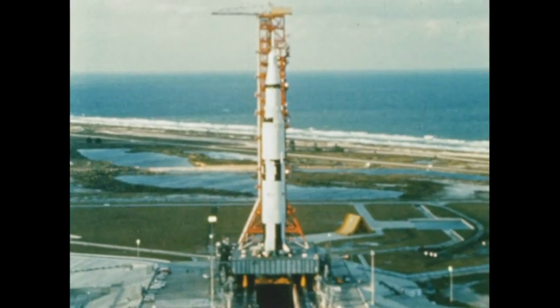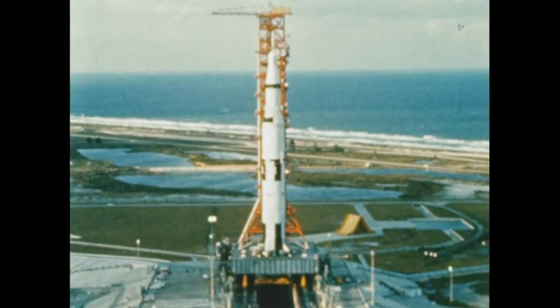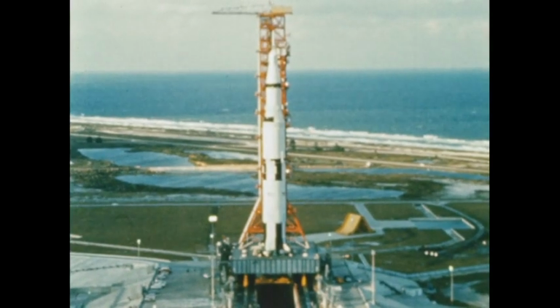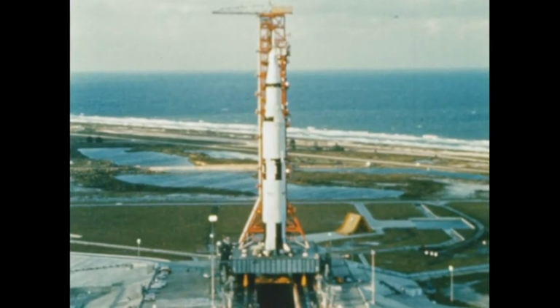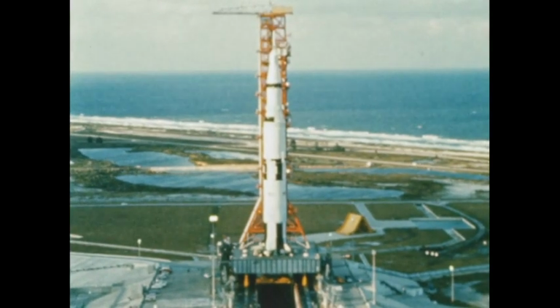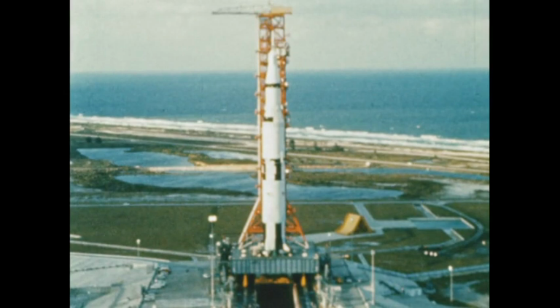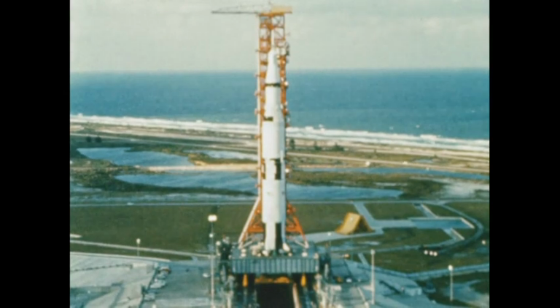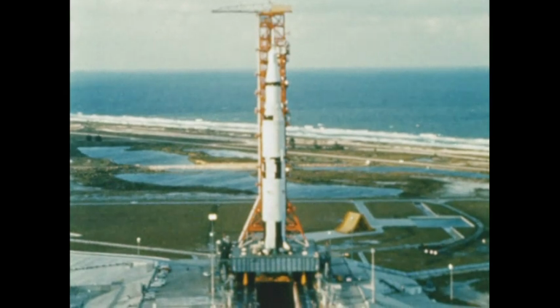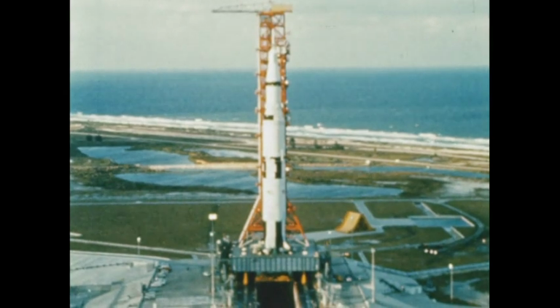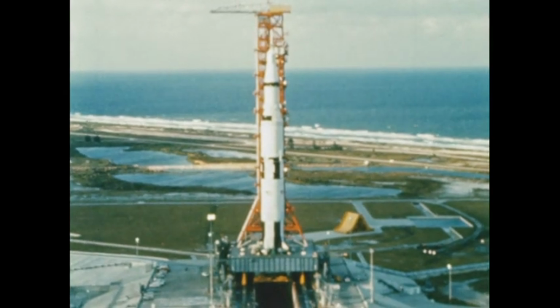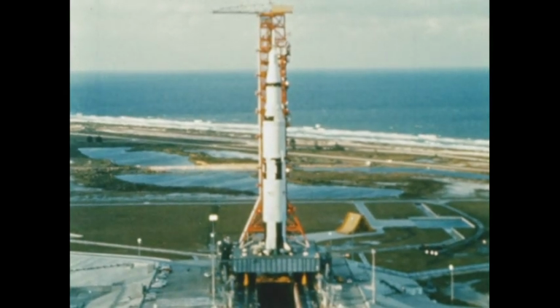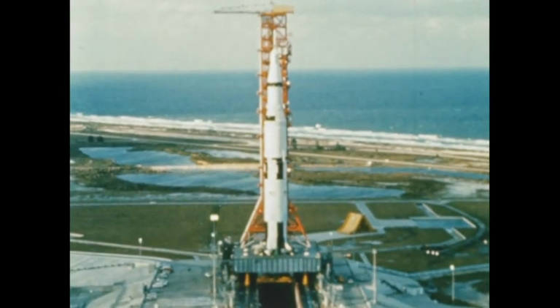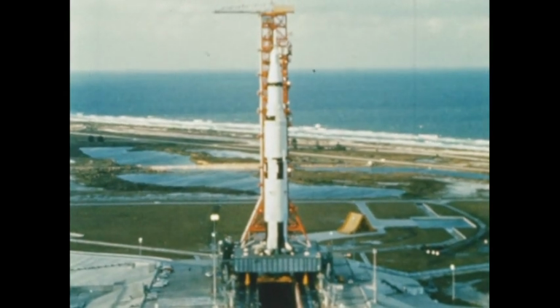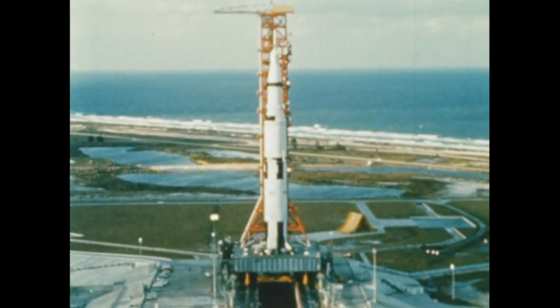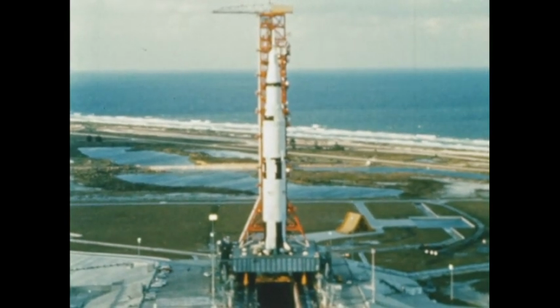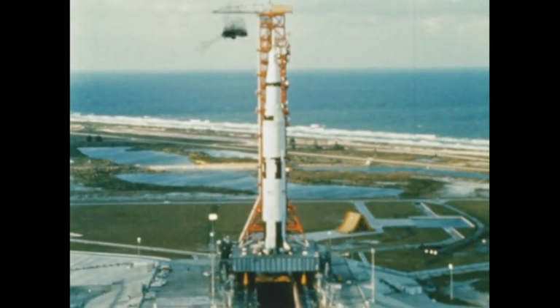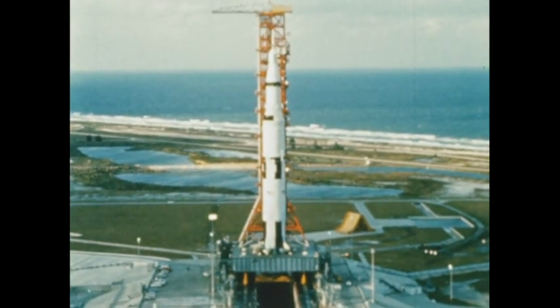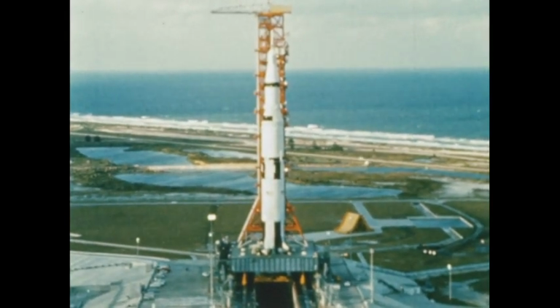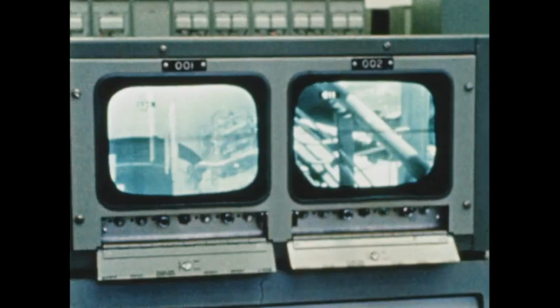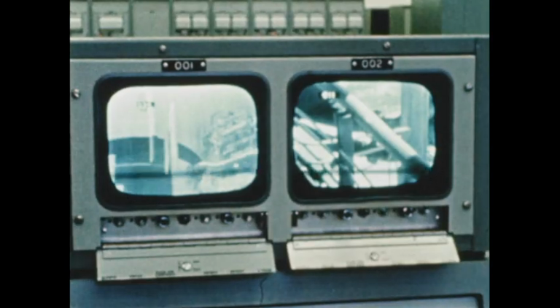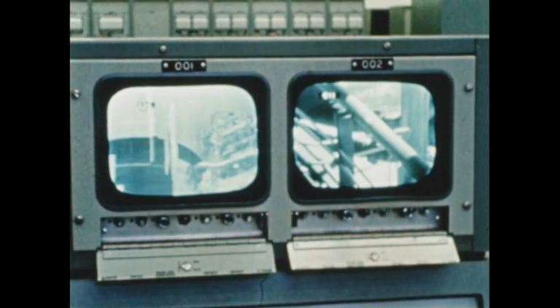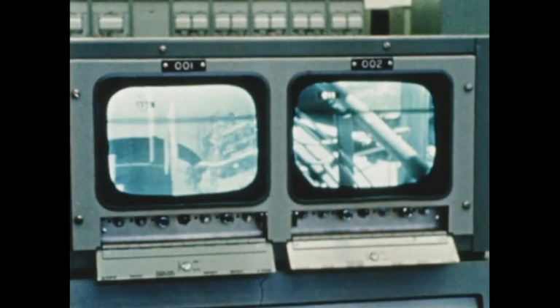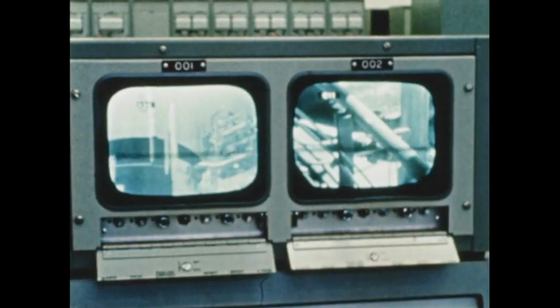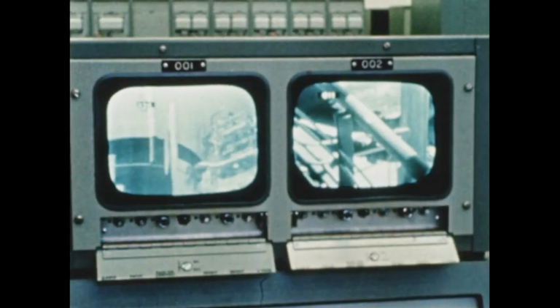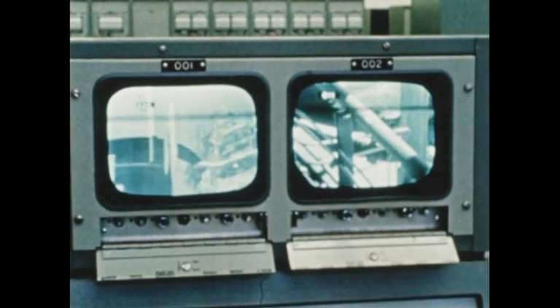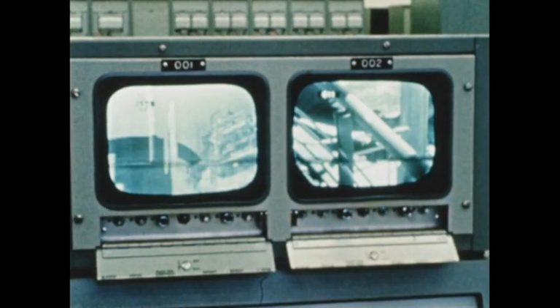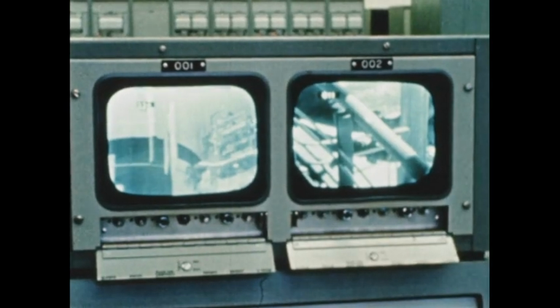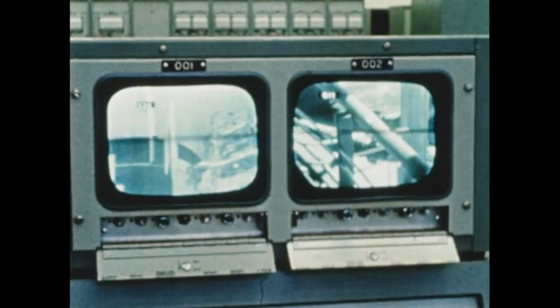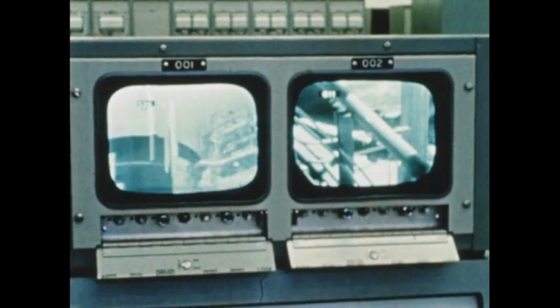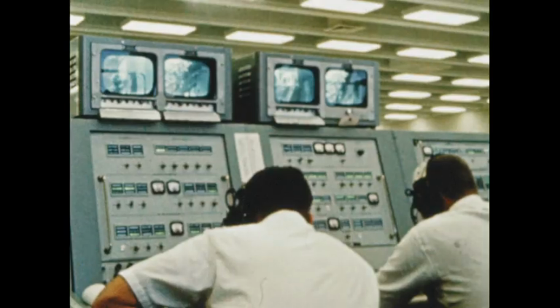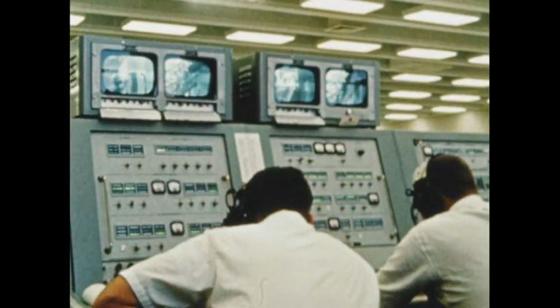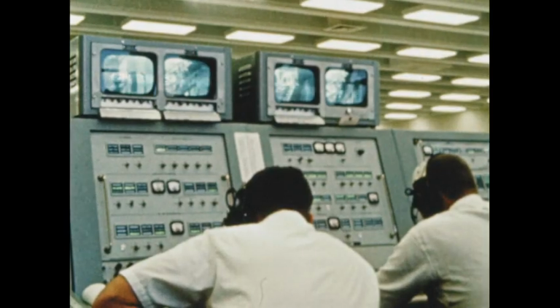We had chosen to launch the entire space vehicle in the first mission, rather than follow the step-by-step approach of earlier programs.